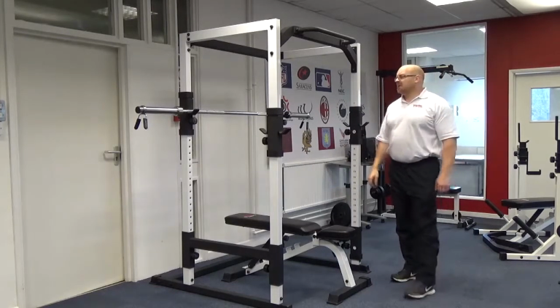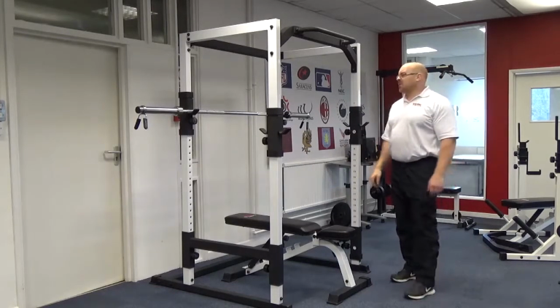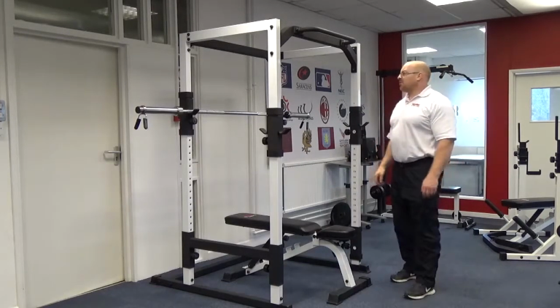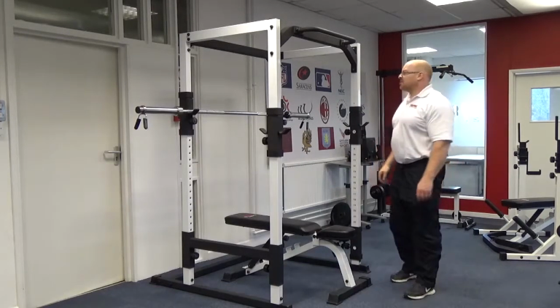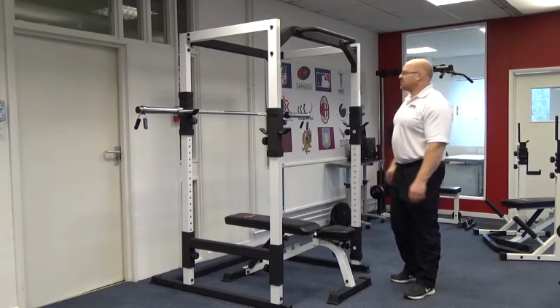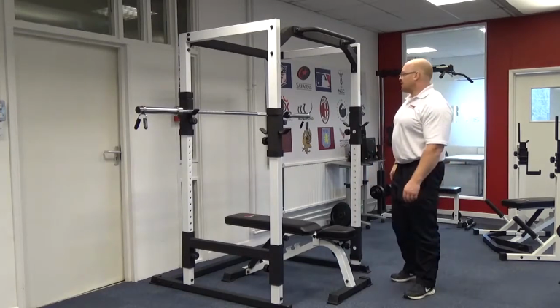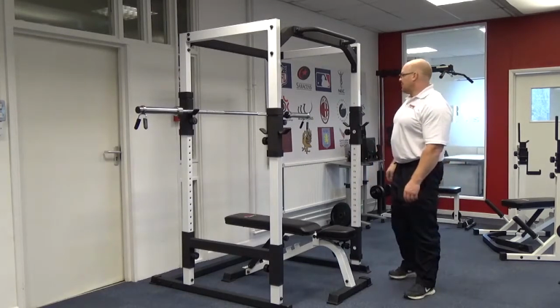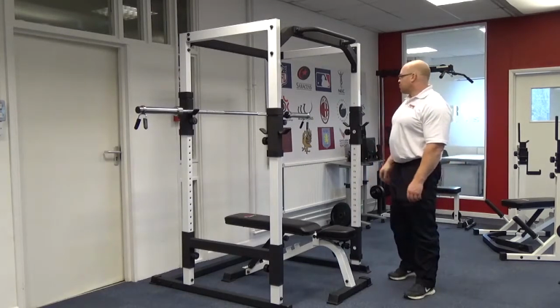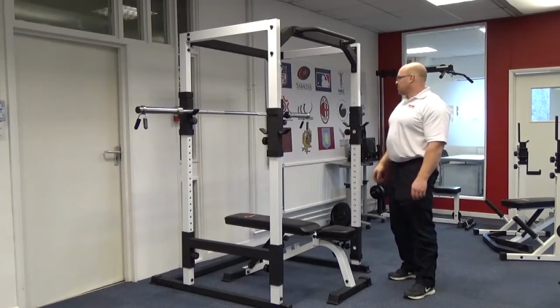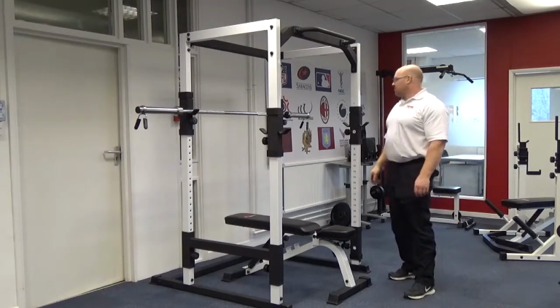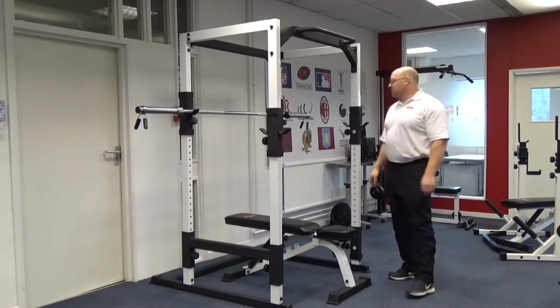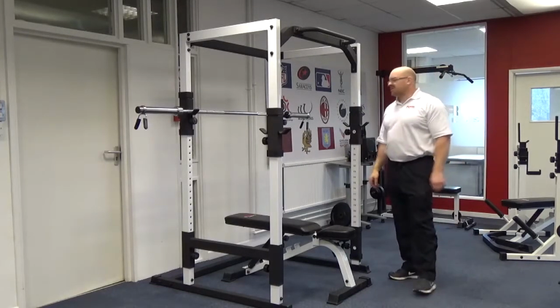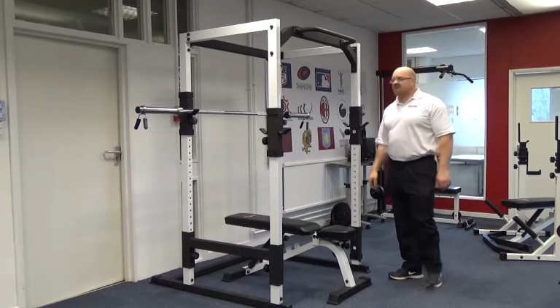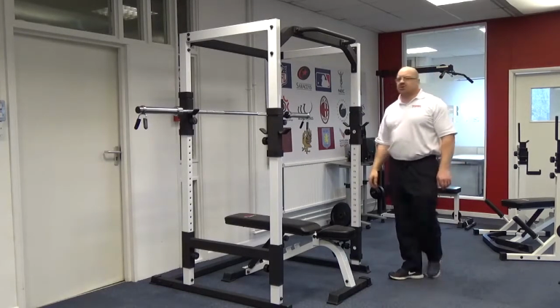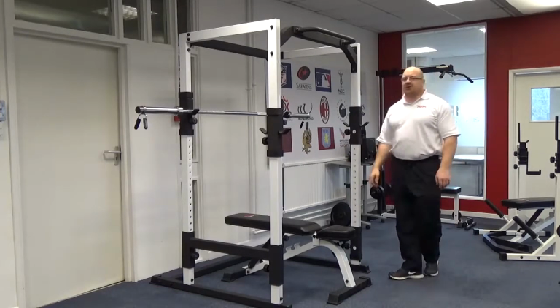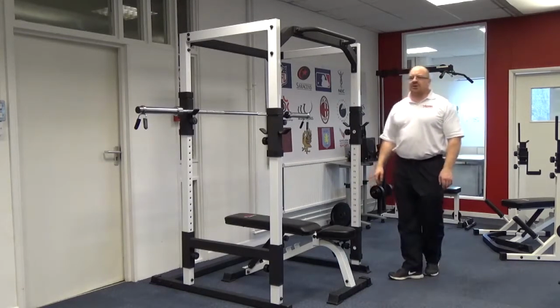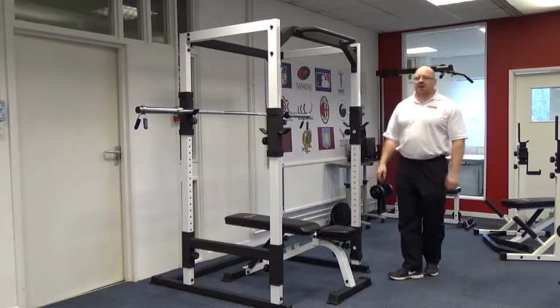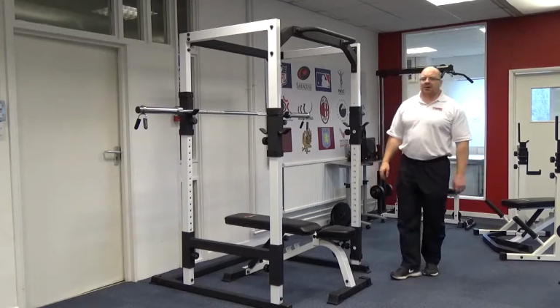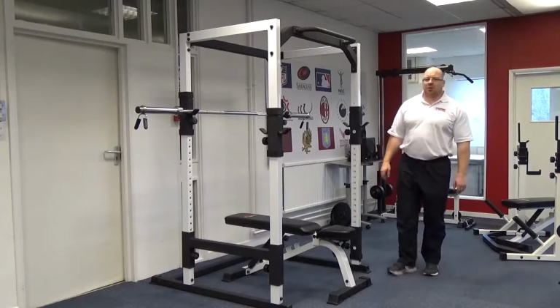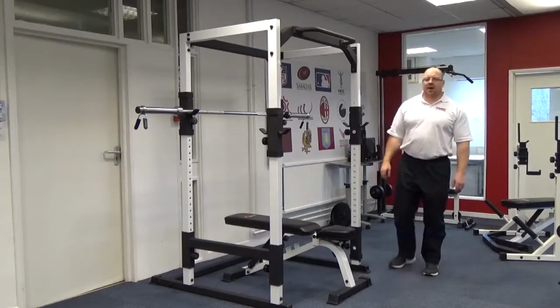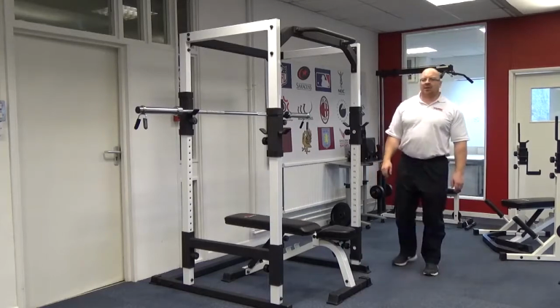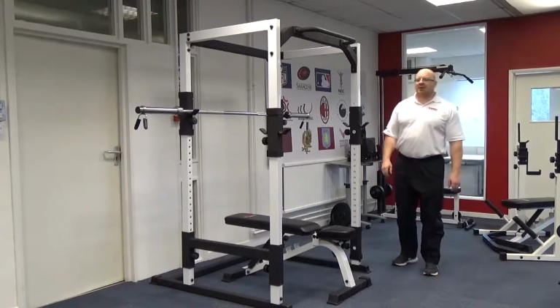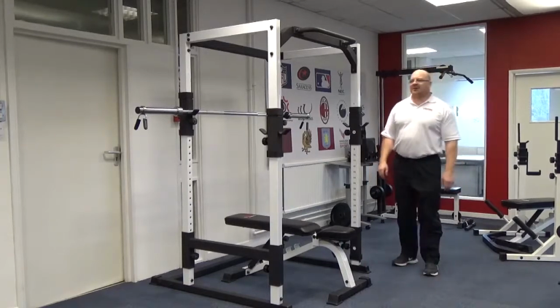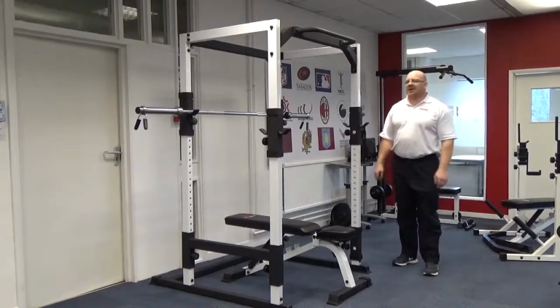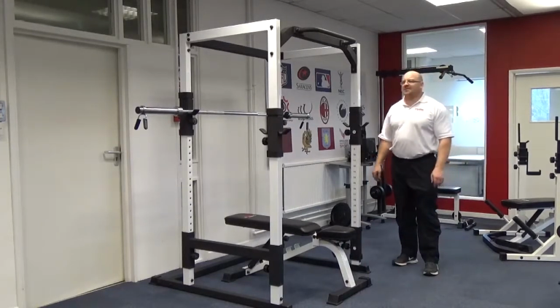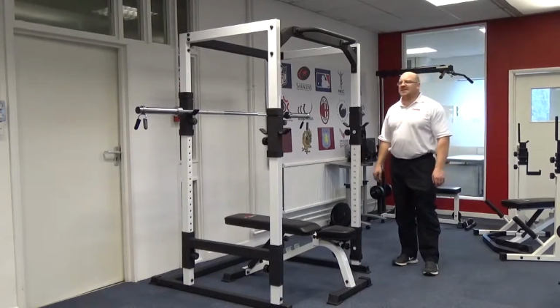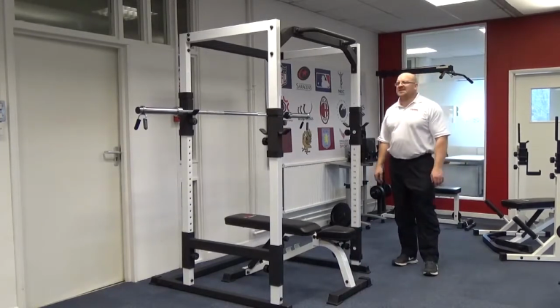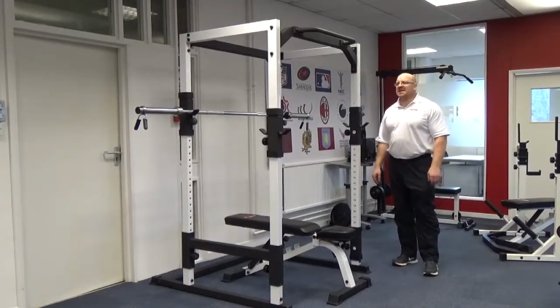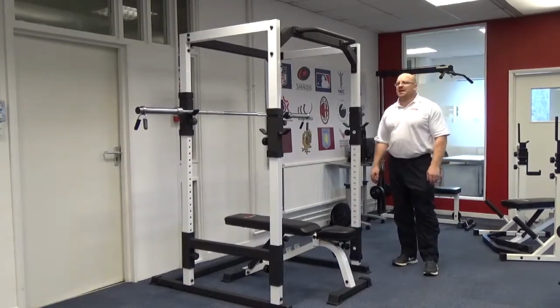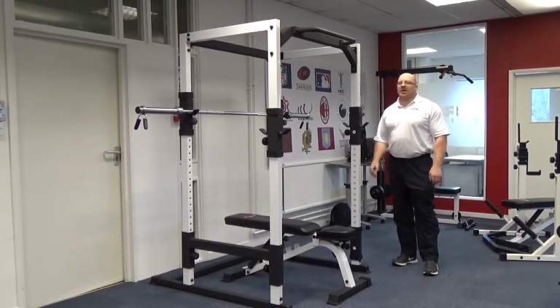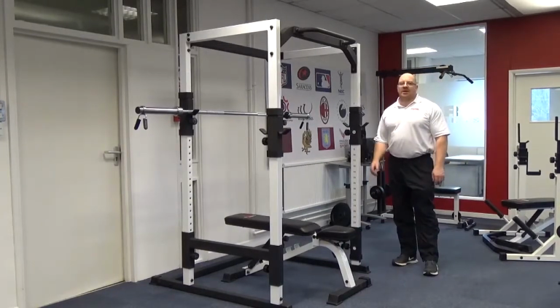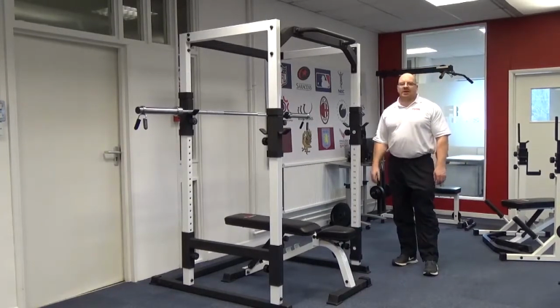That's Paul Roberts from Irish Gym Concepts and Fix It Gym here at York Barbell, looking at the FTS Power Rack.